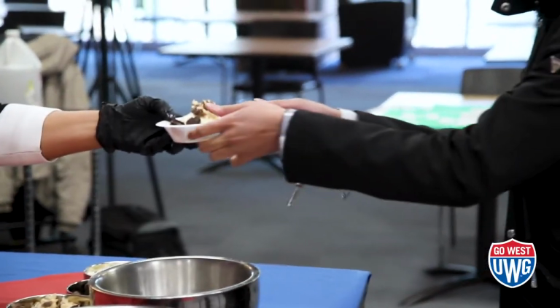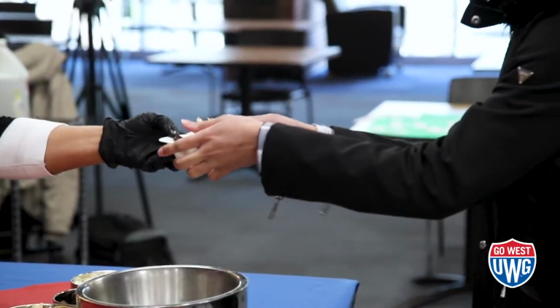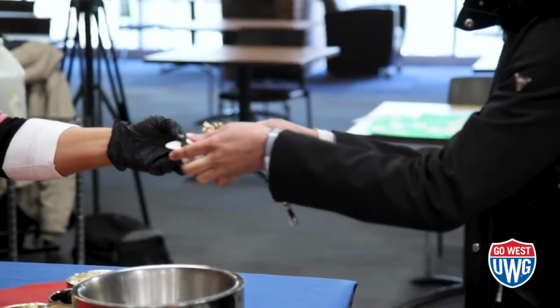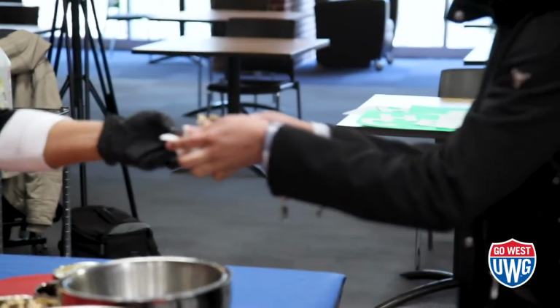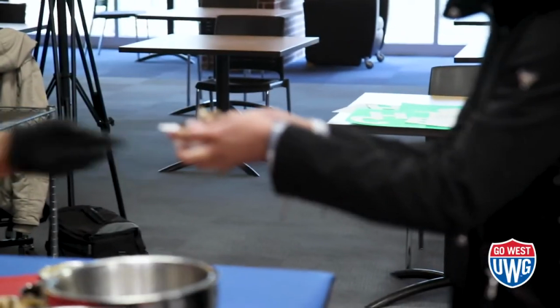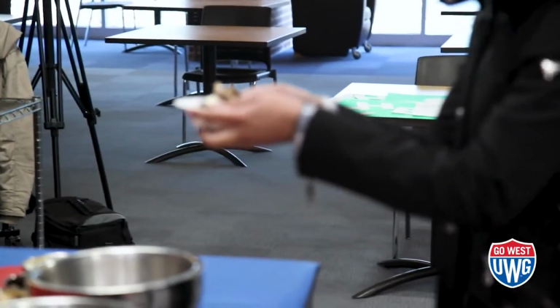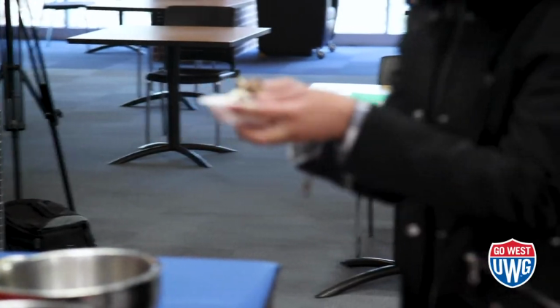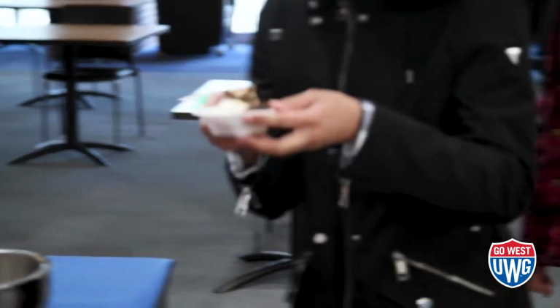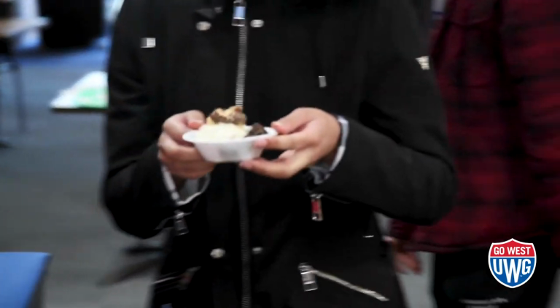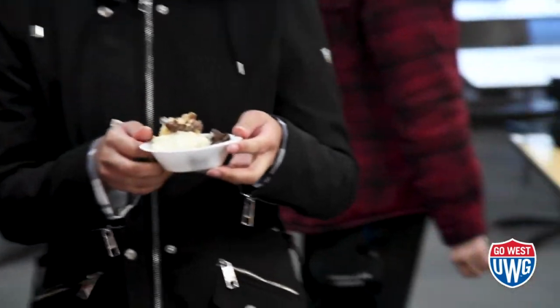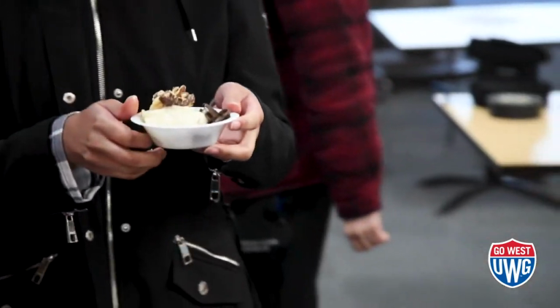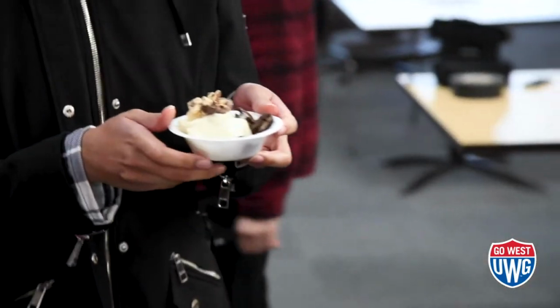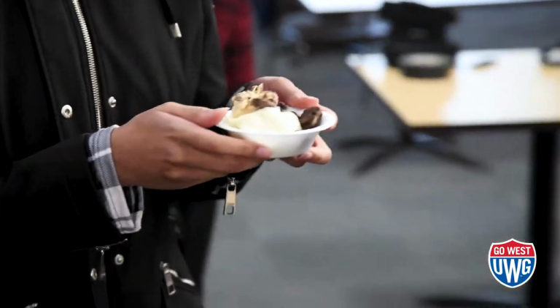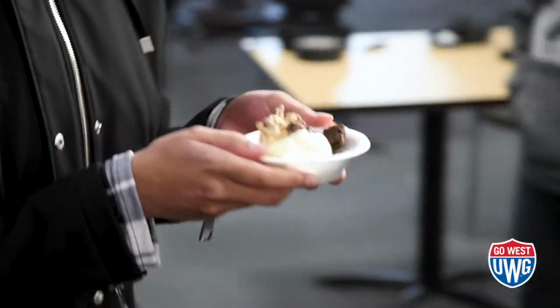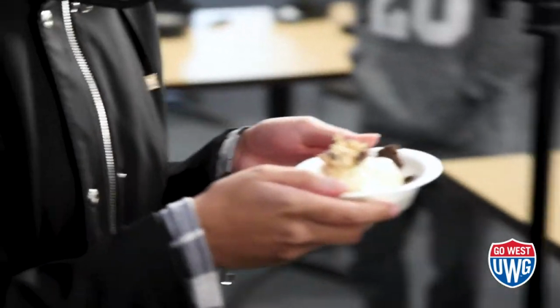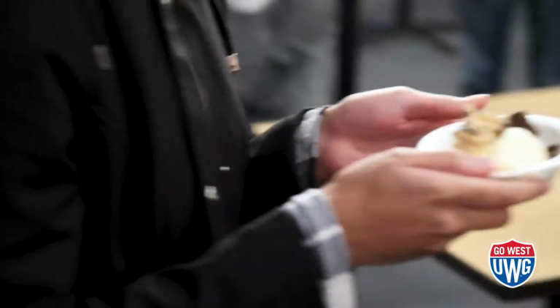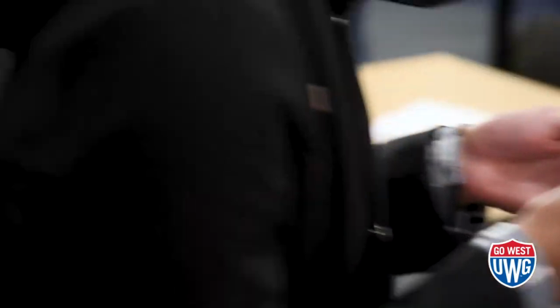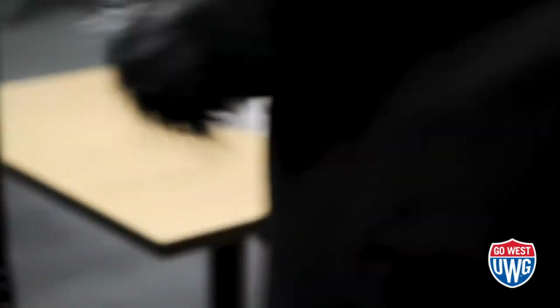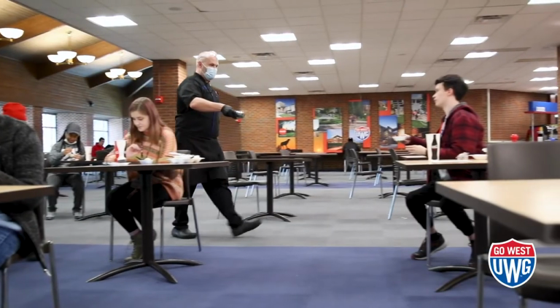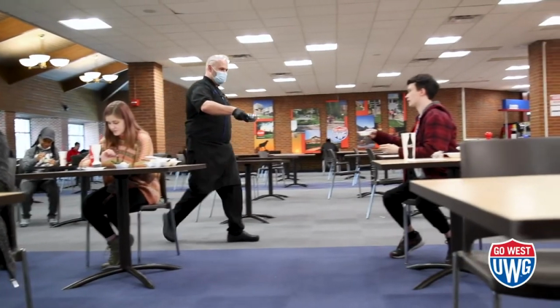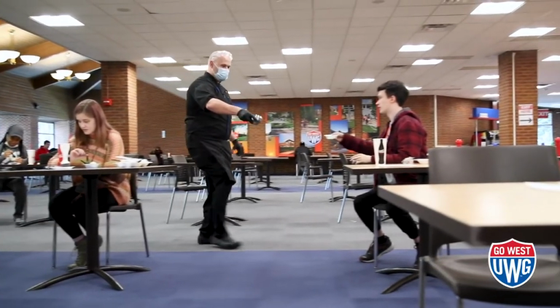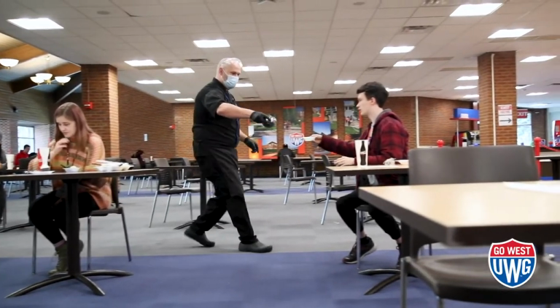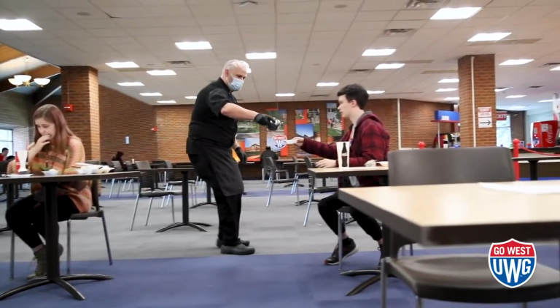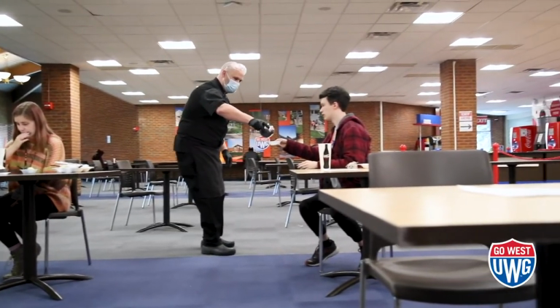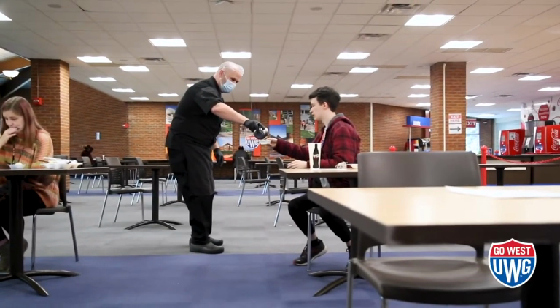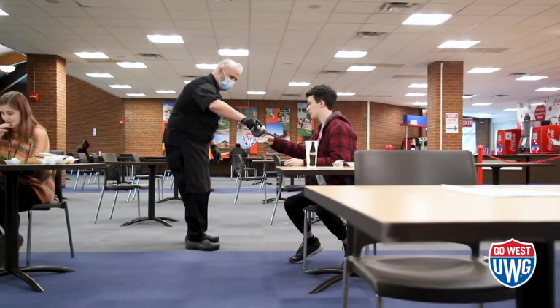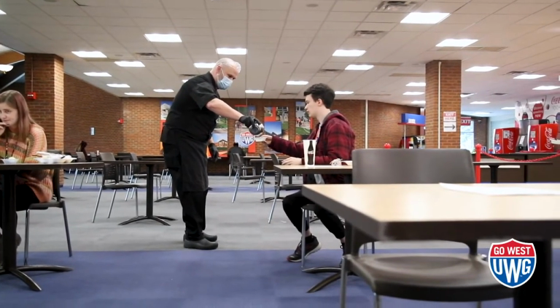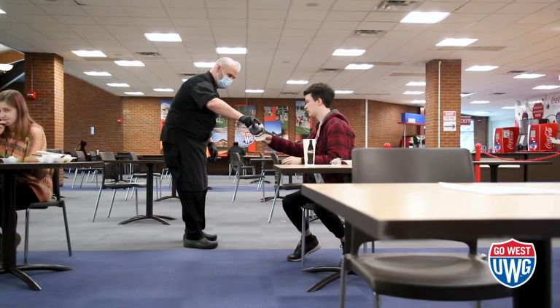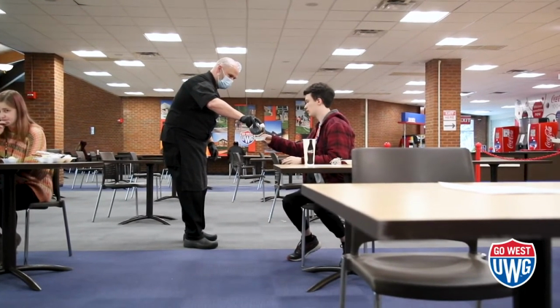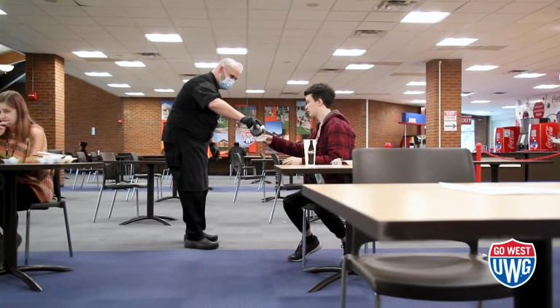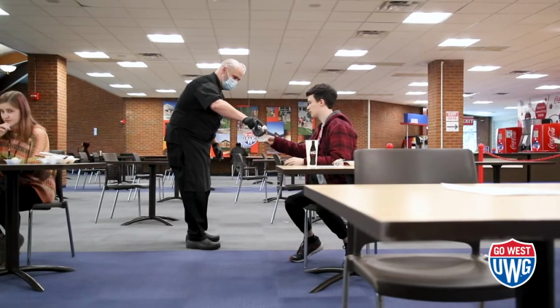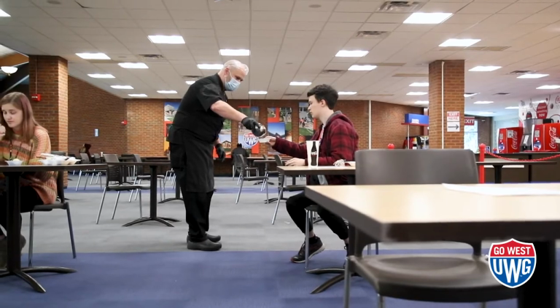All right, so we've got our finished product here. We've got a bunch of different toppings here — just tell us what you want on there.